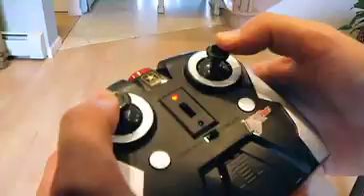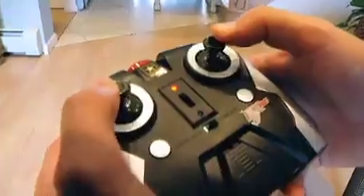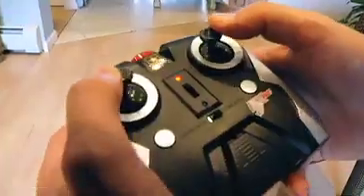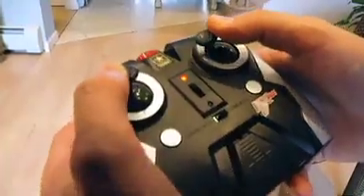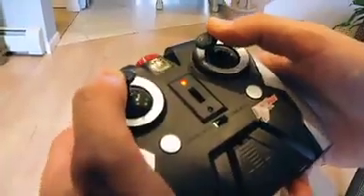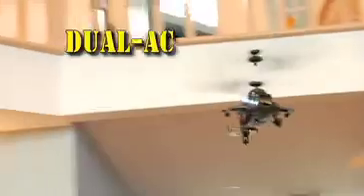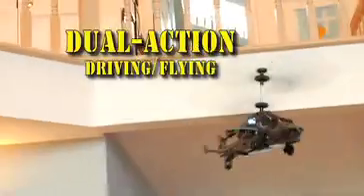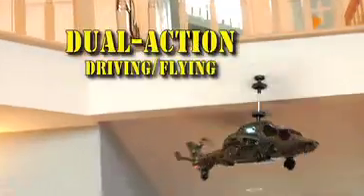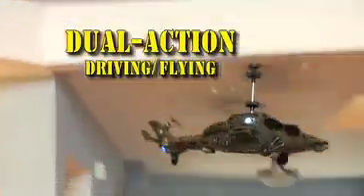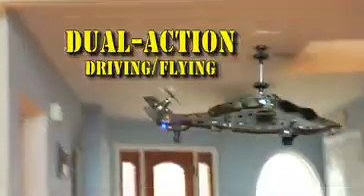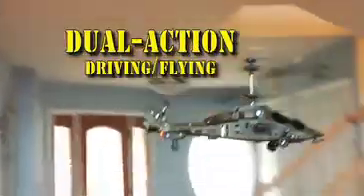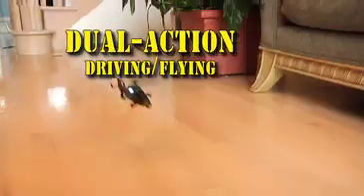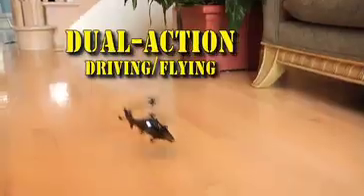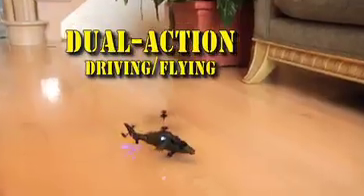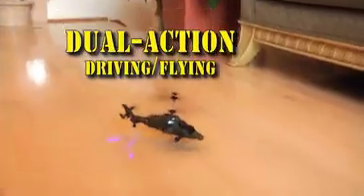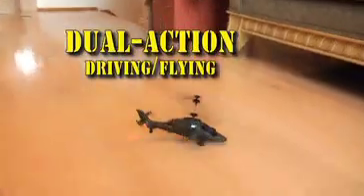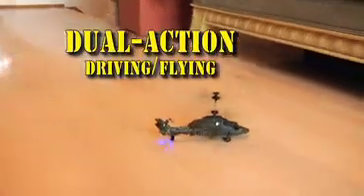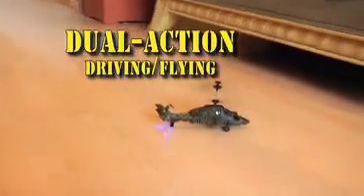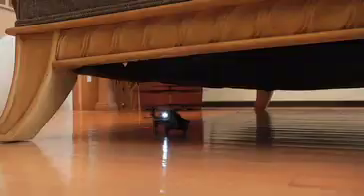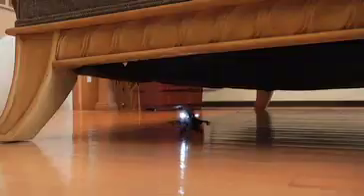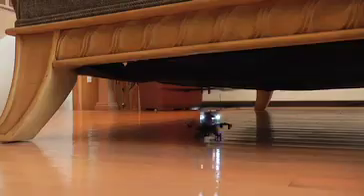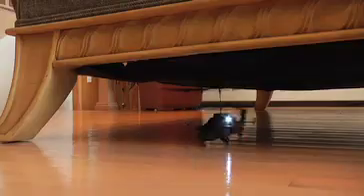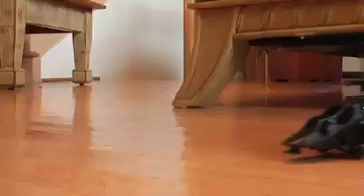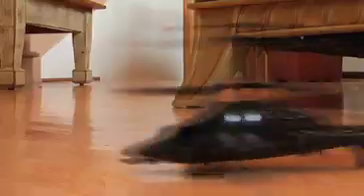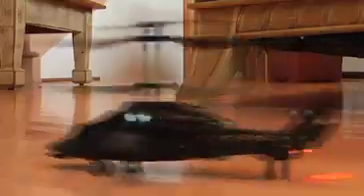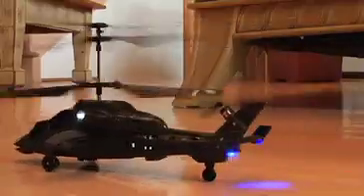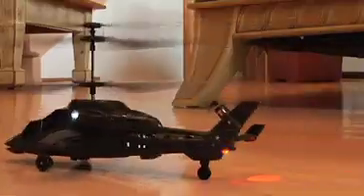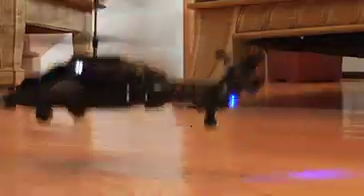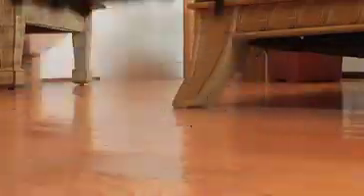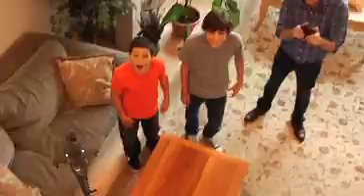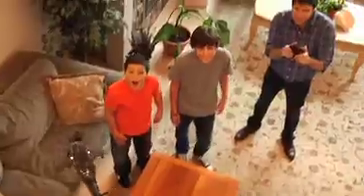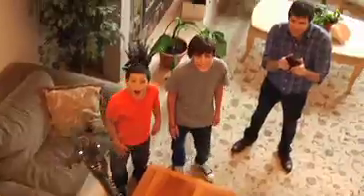We're talking dual action control, for driving on the ground or flying in the air. Whoa!